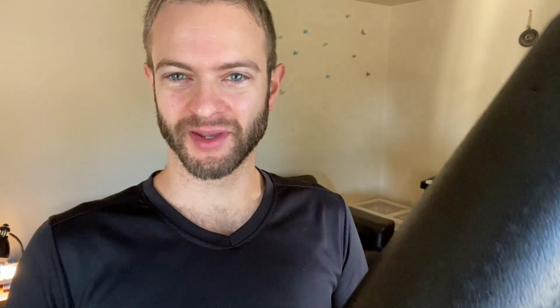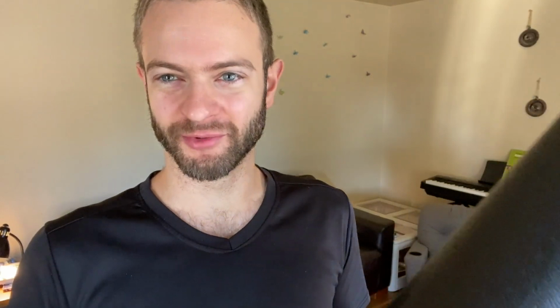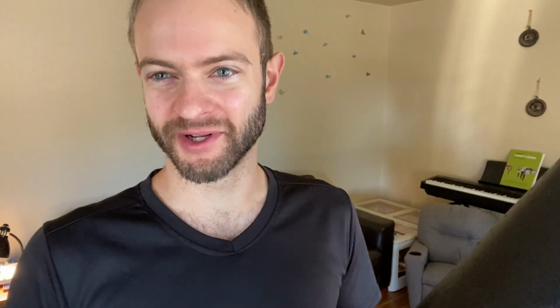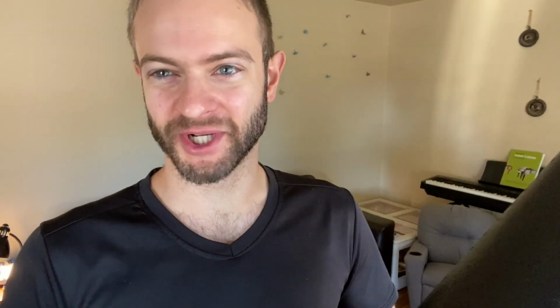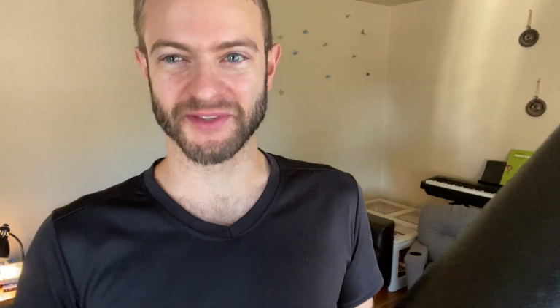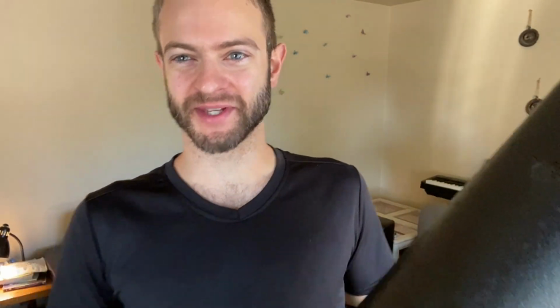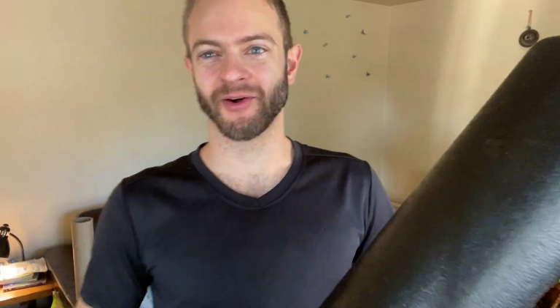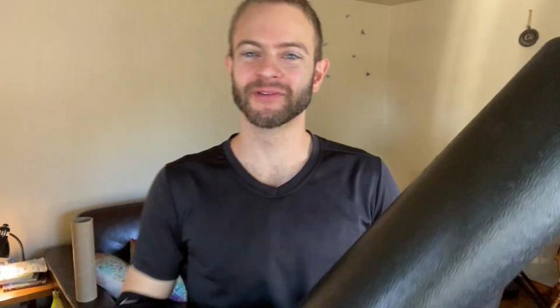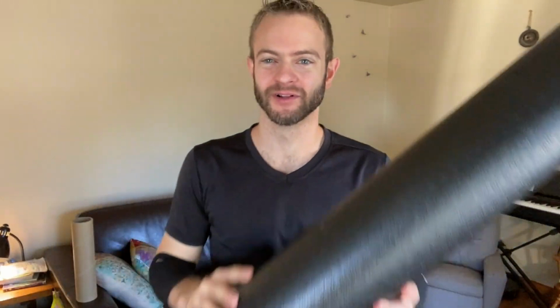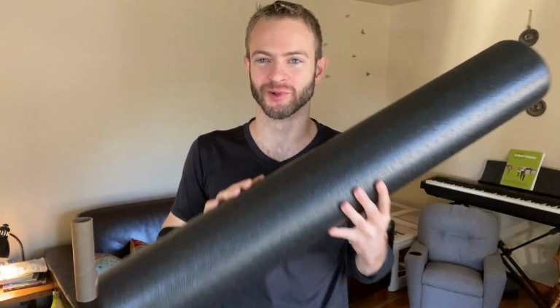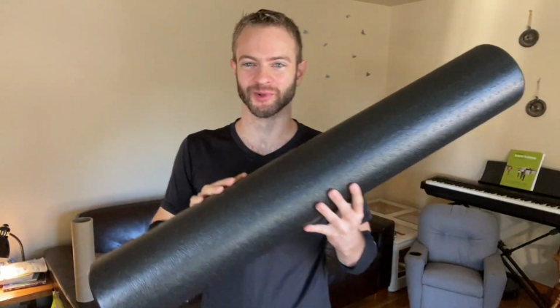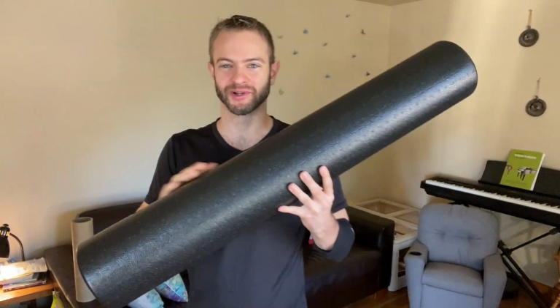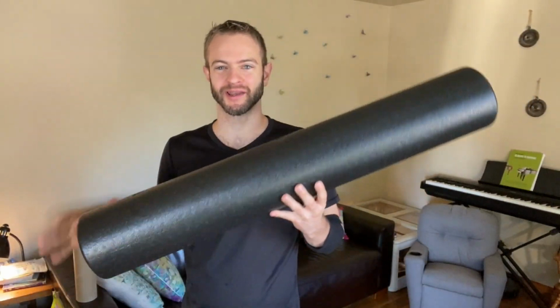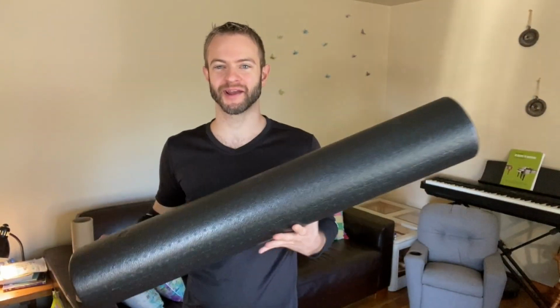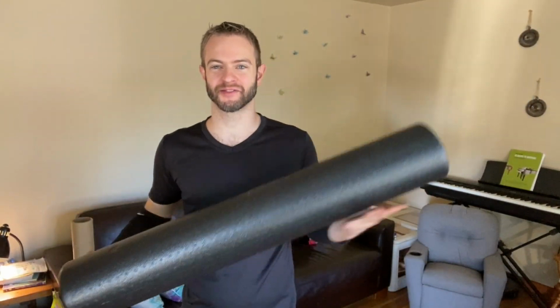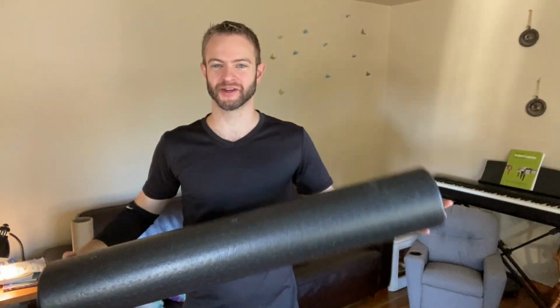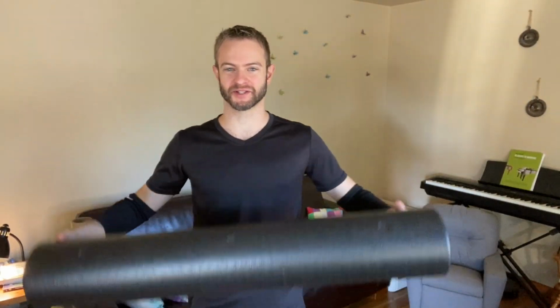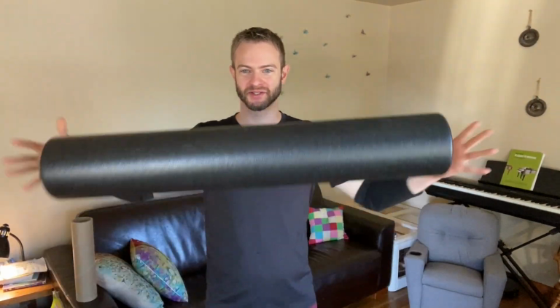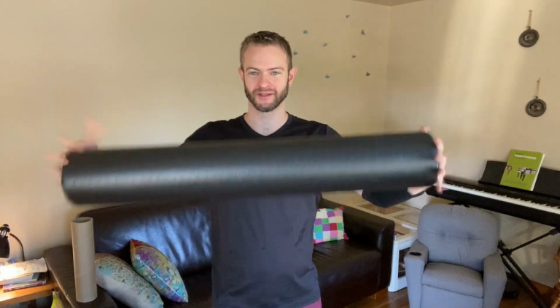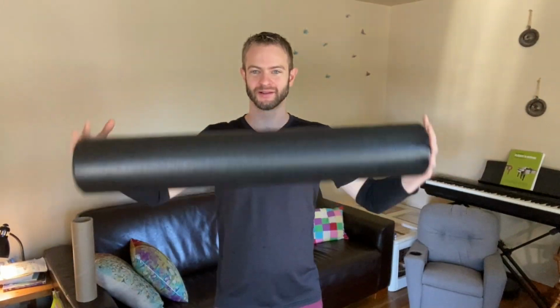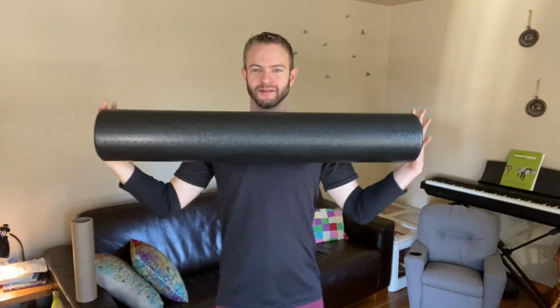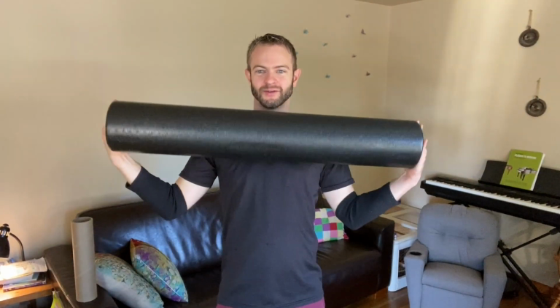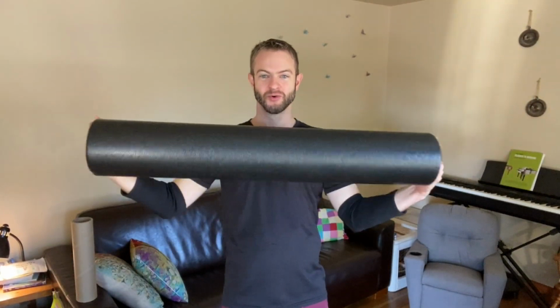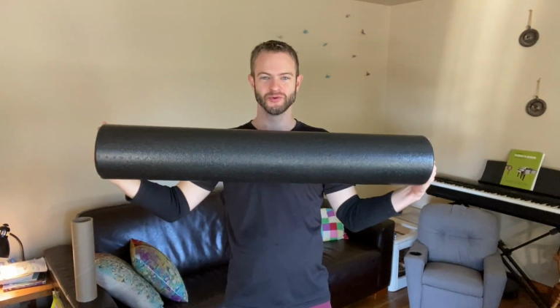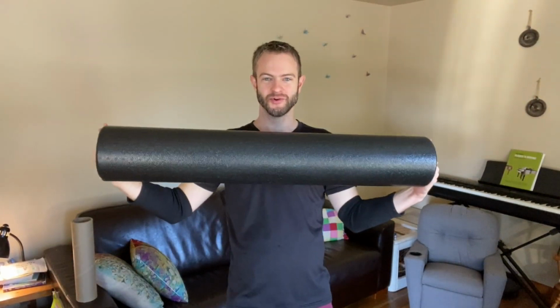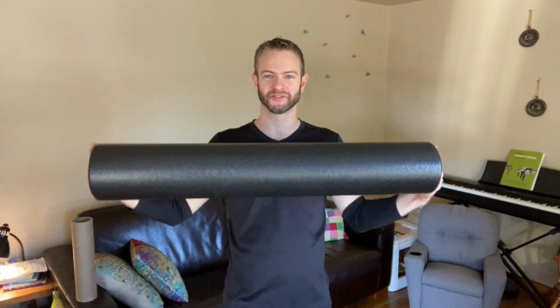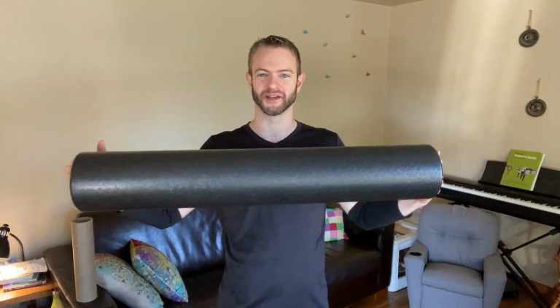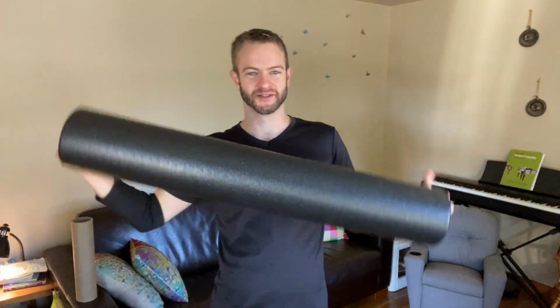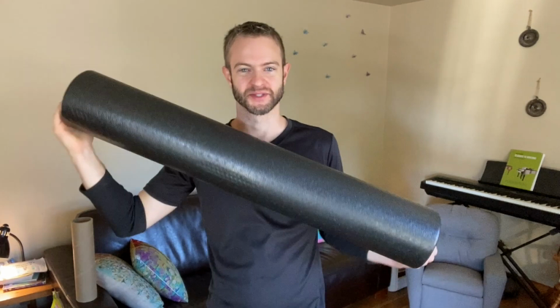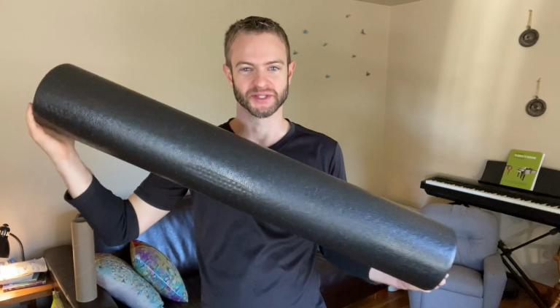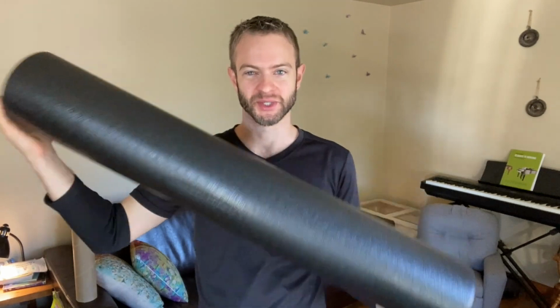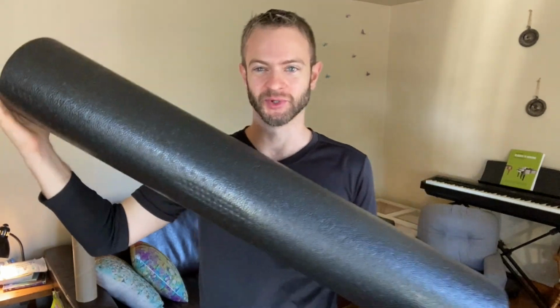Hey everybody, check this out. Look at this. Oofta! This thing is huge.